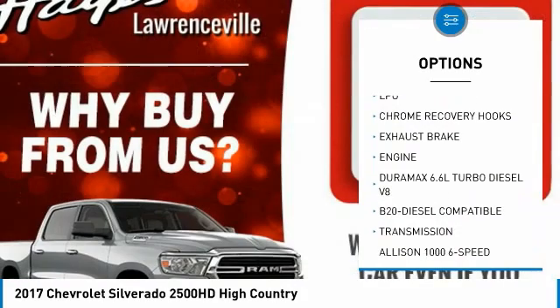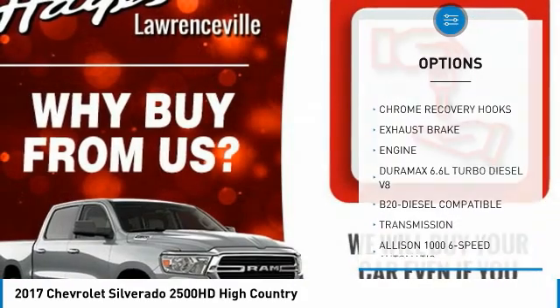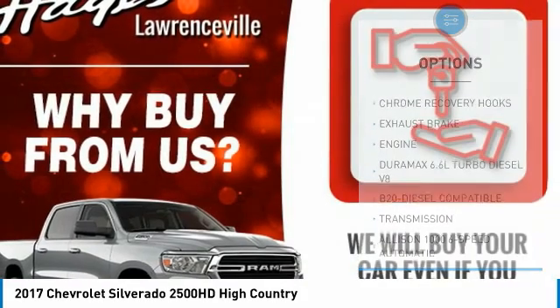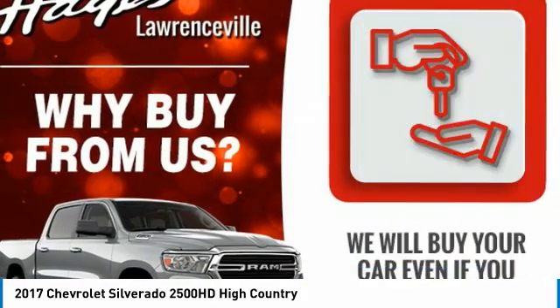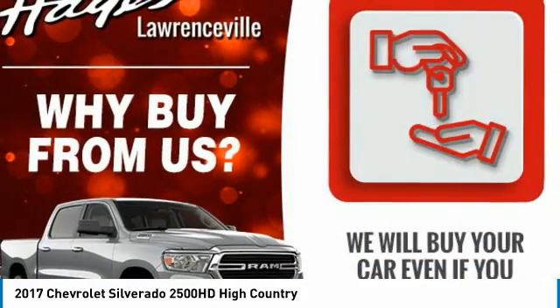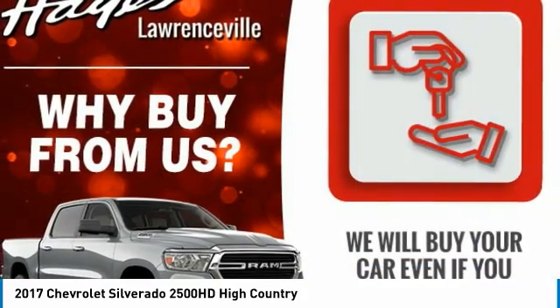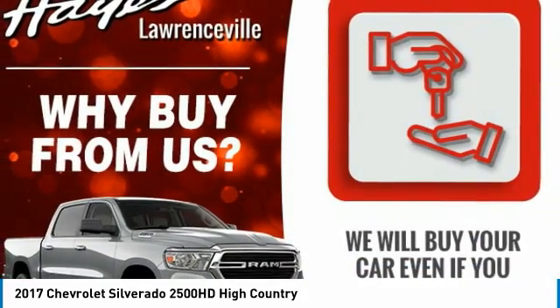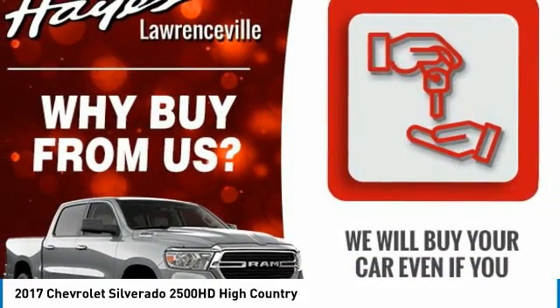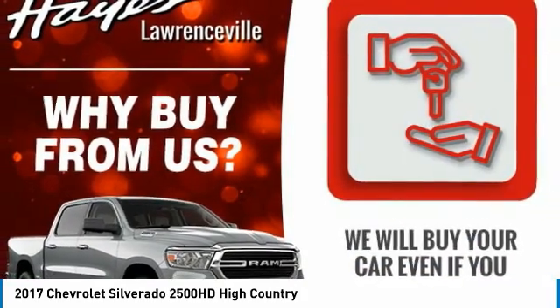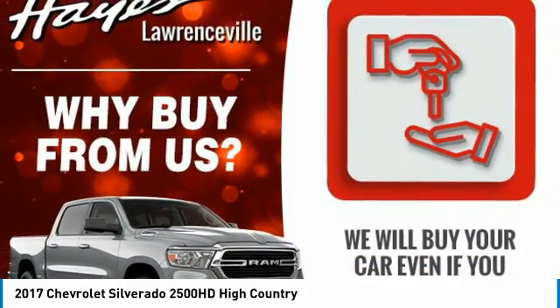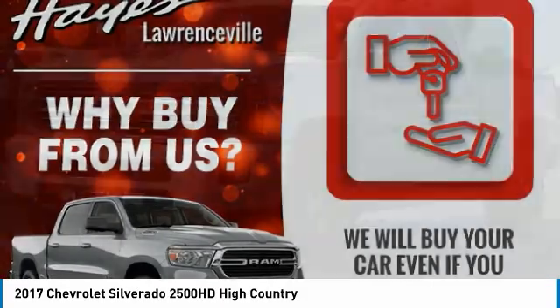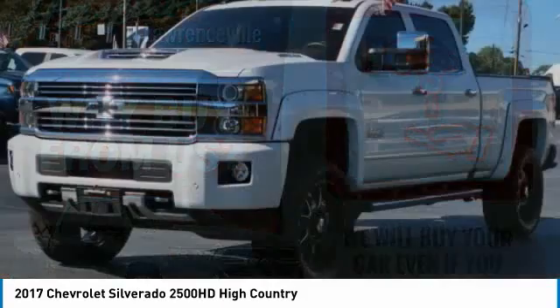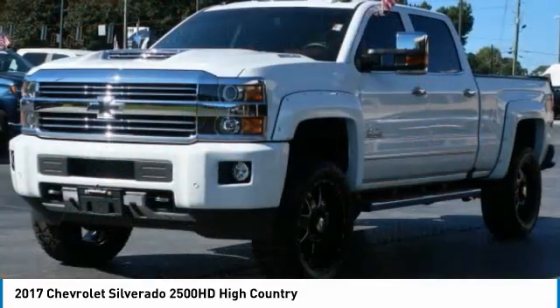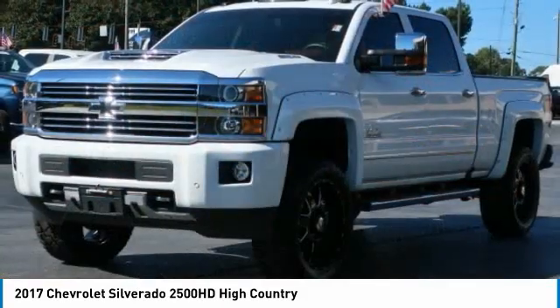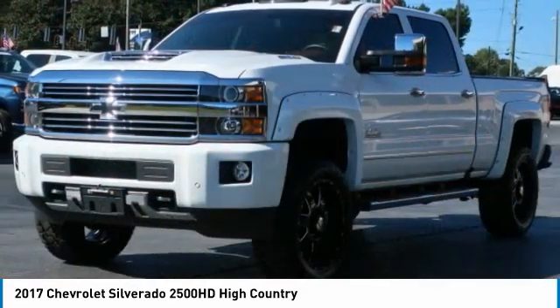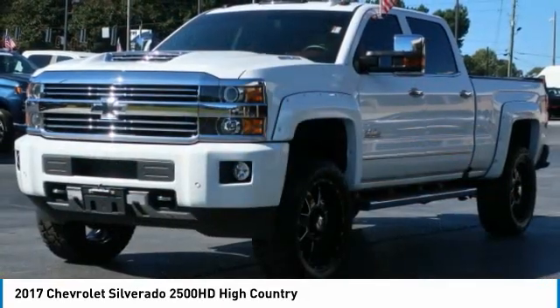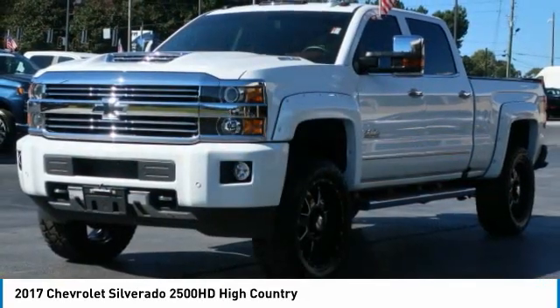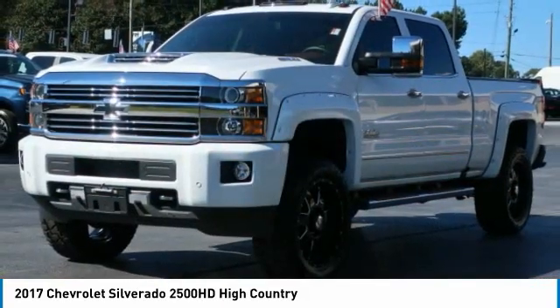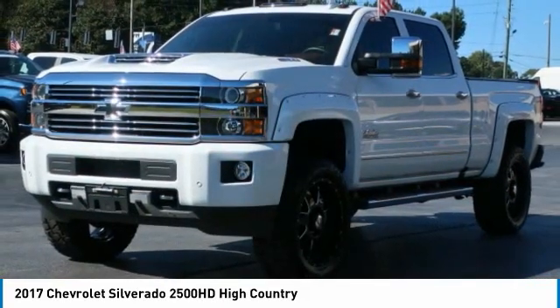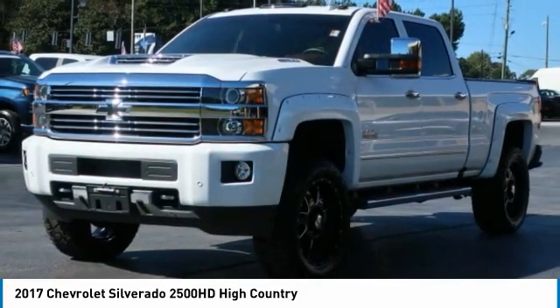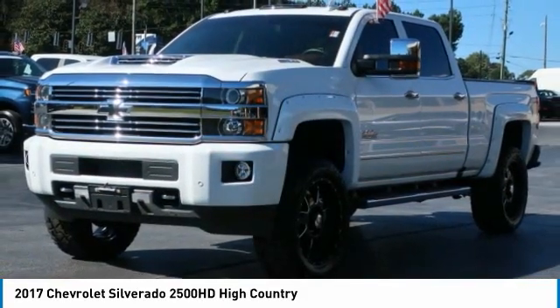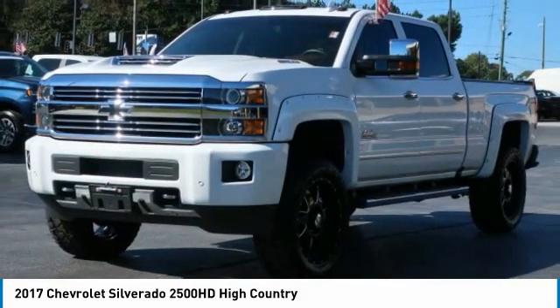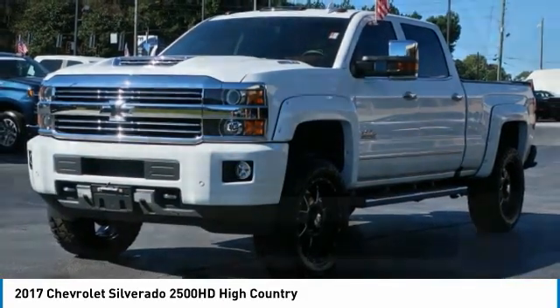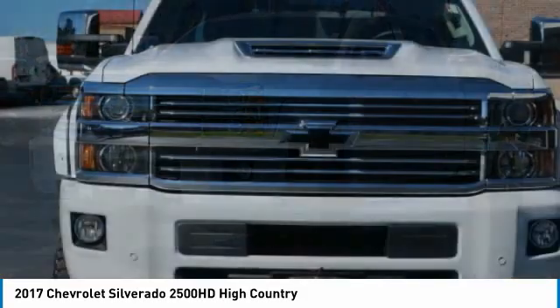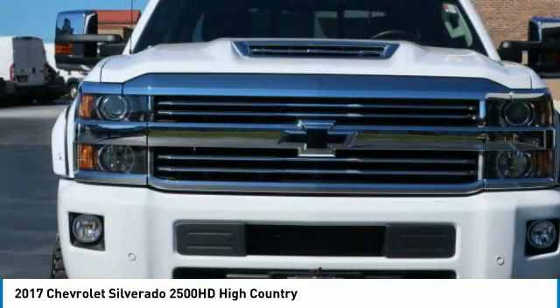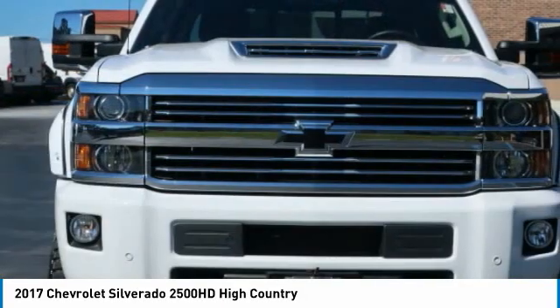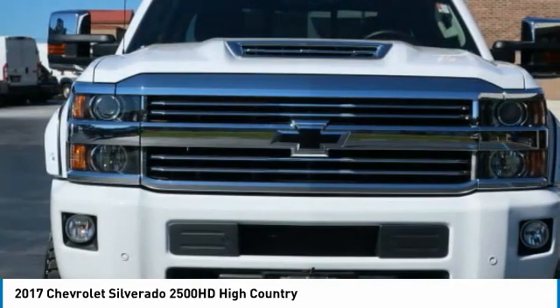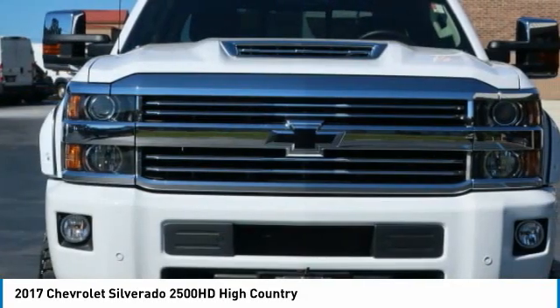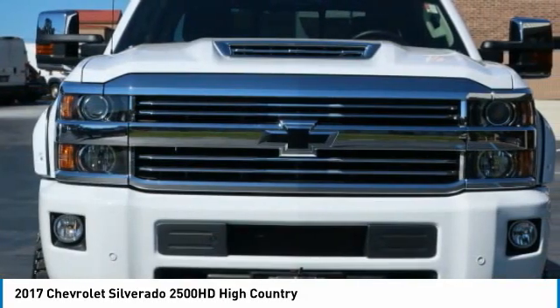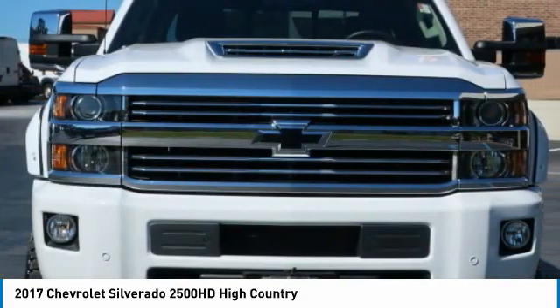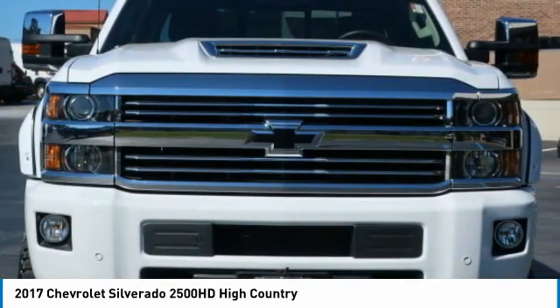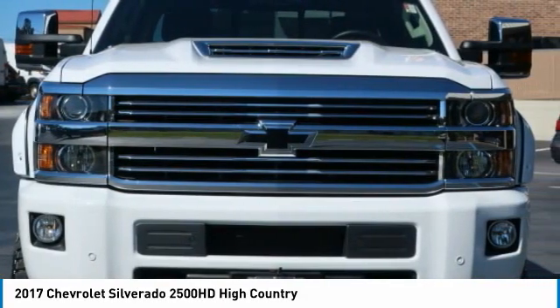Remote keyless entry, fog lights, engine block heater. This beauty will make even your house keys jealous. Drive it today.